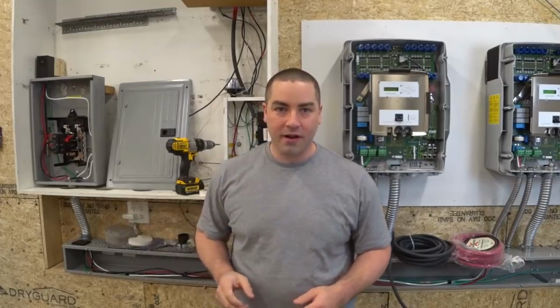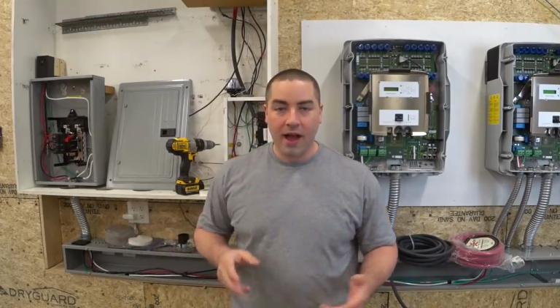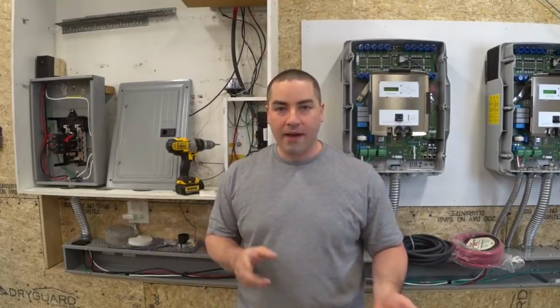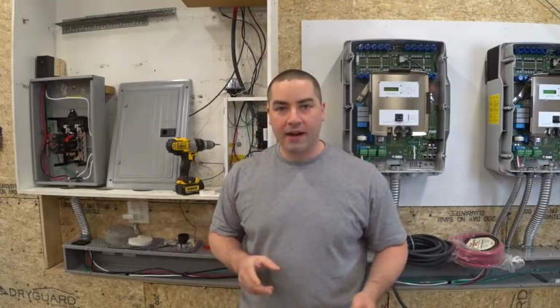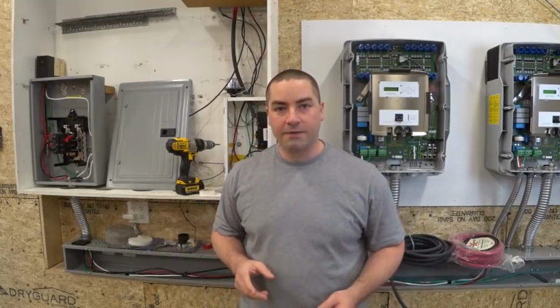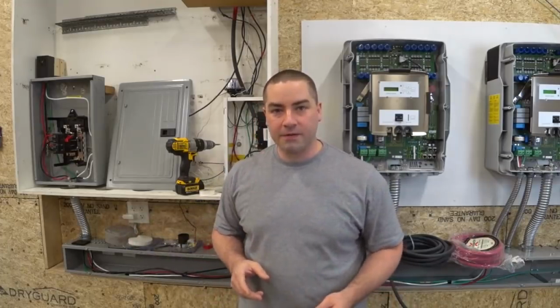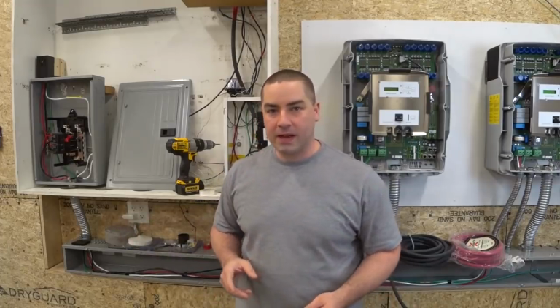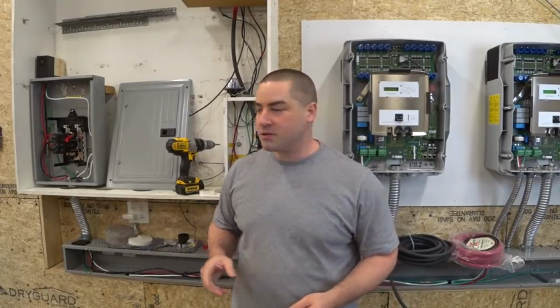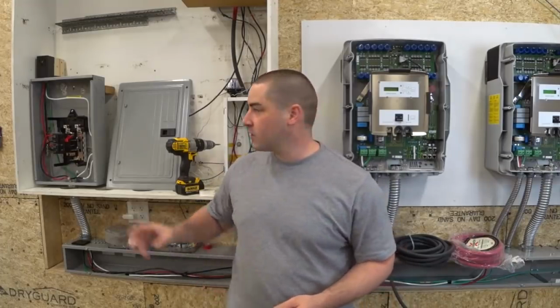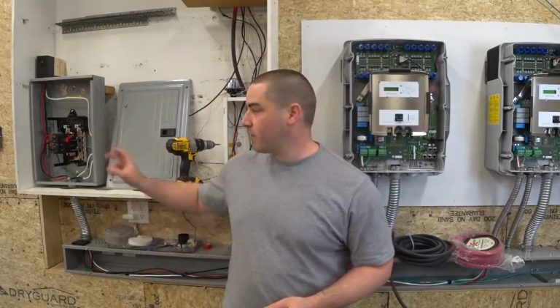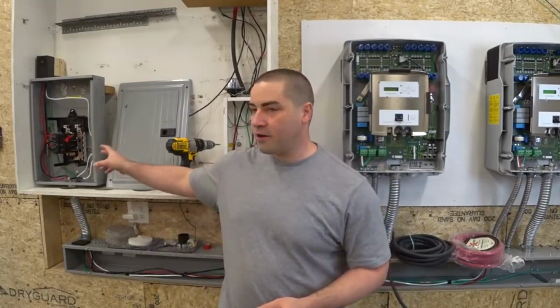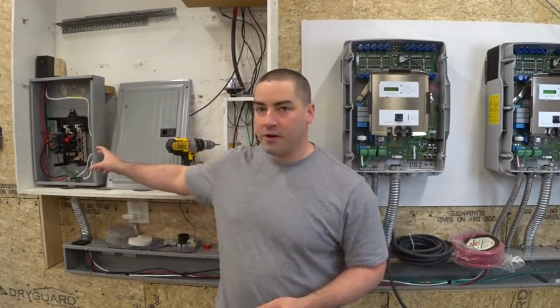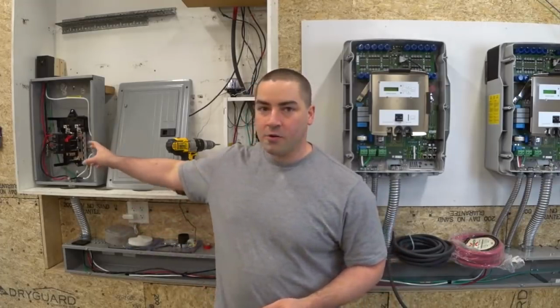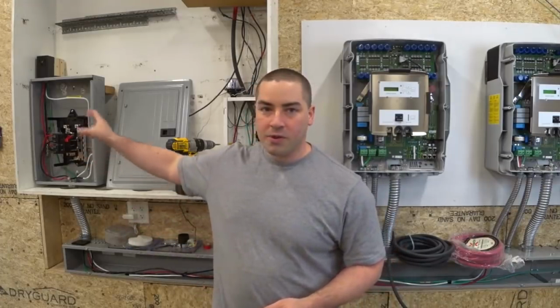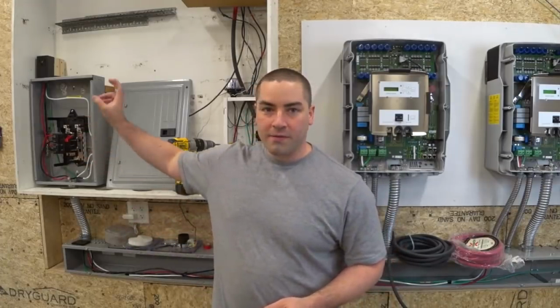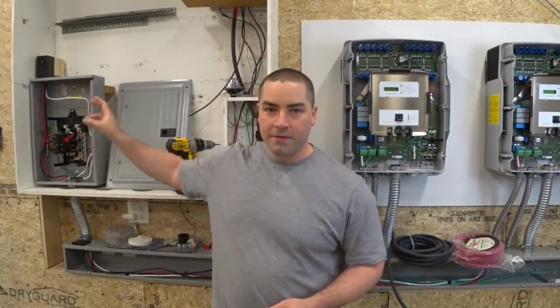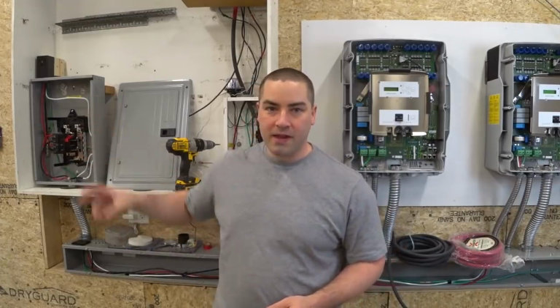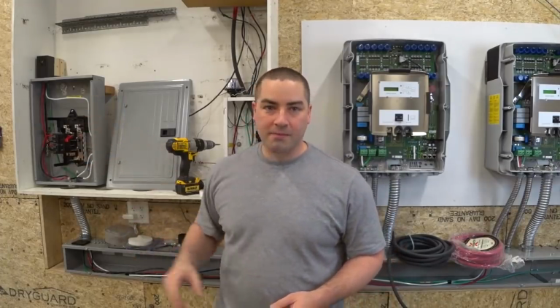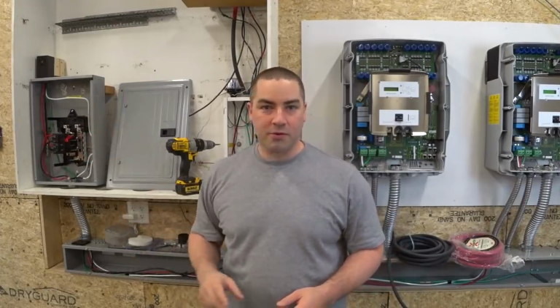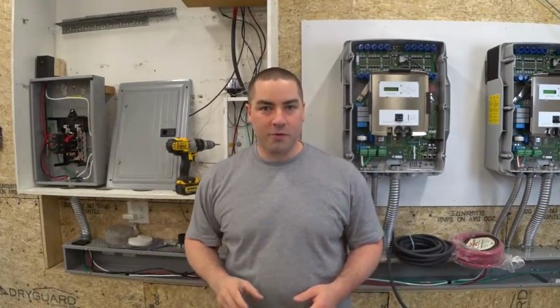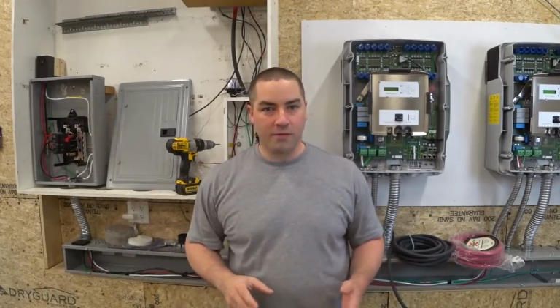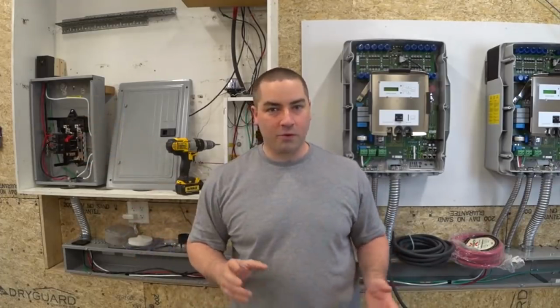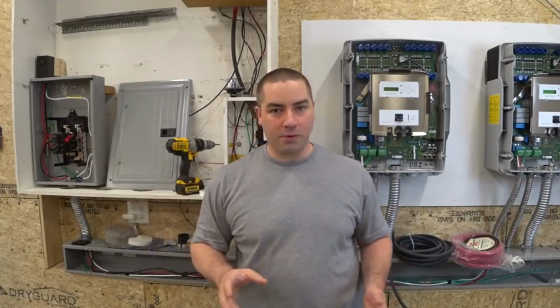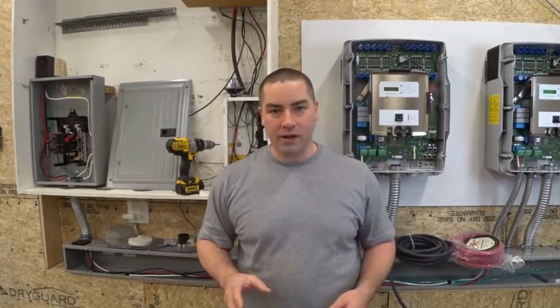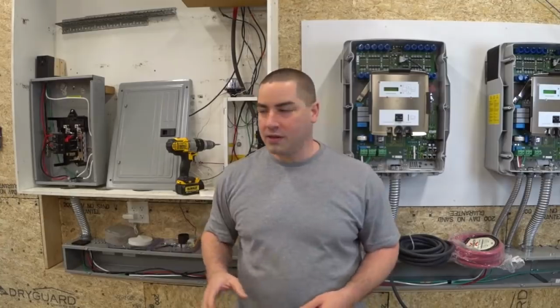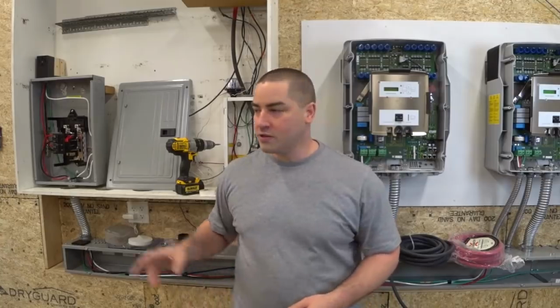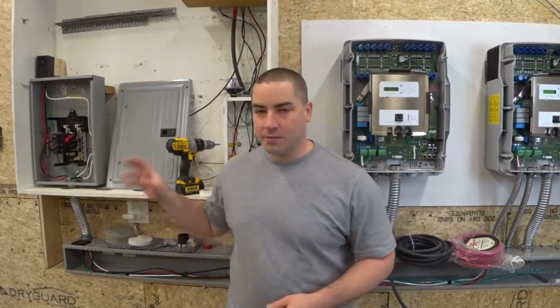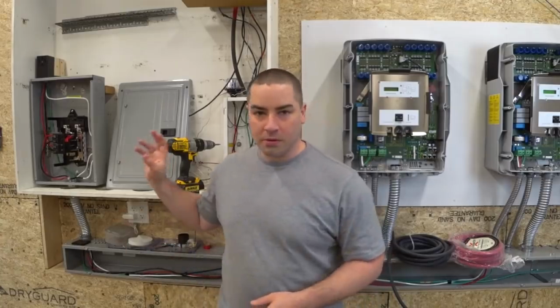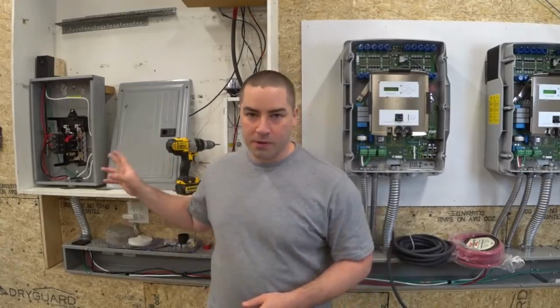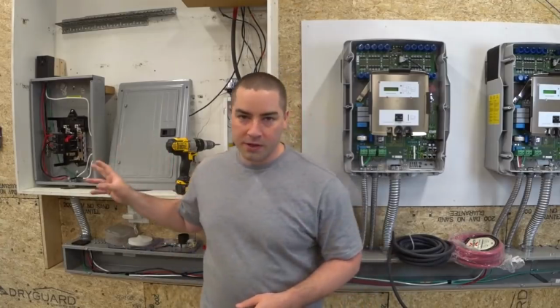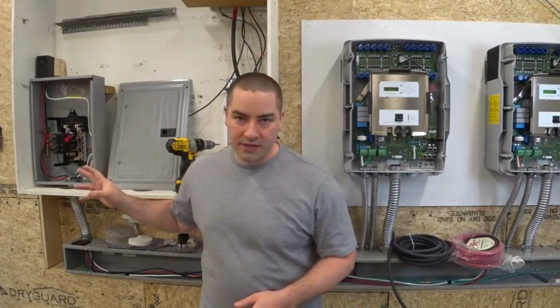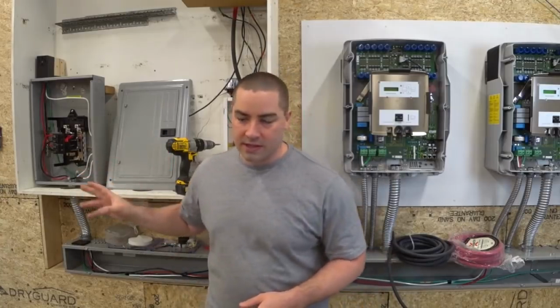I've added a 50 amp circuit breaker with a 50 amp 240 volt plug, so I'll be able to plug things in.